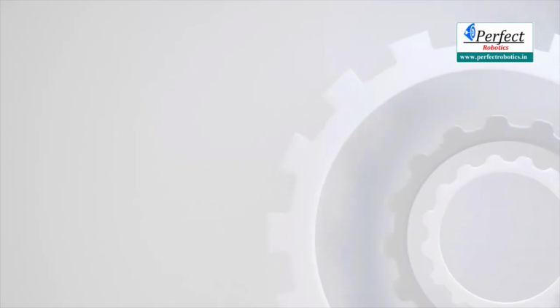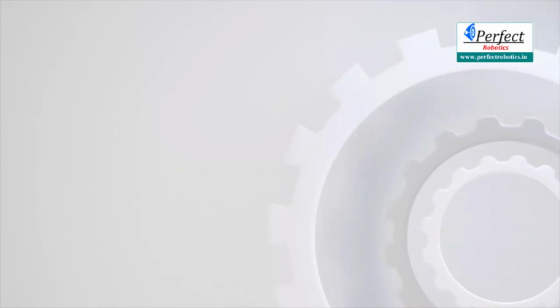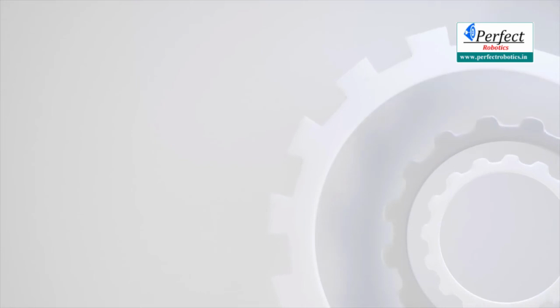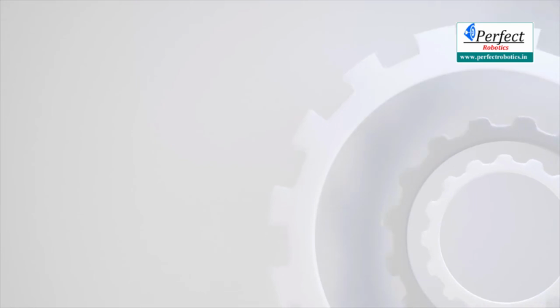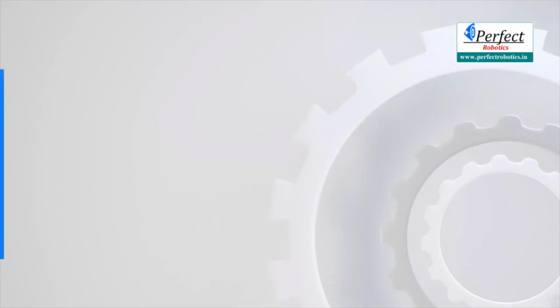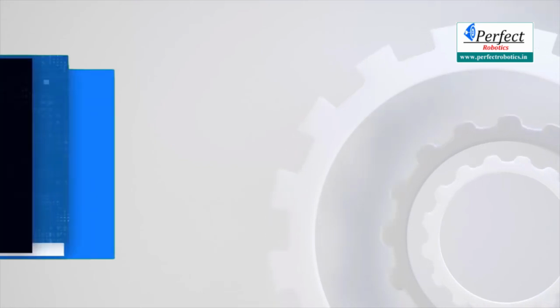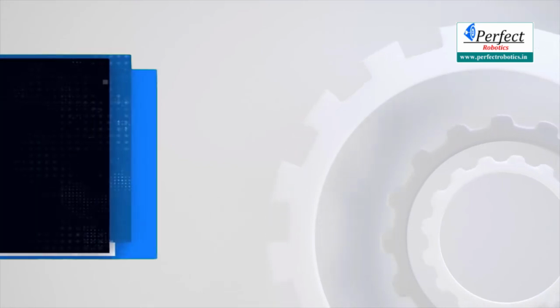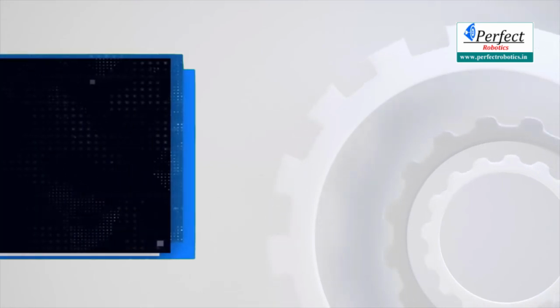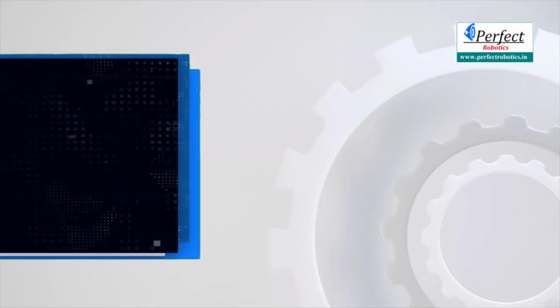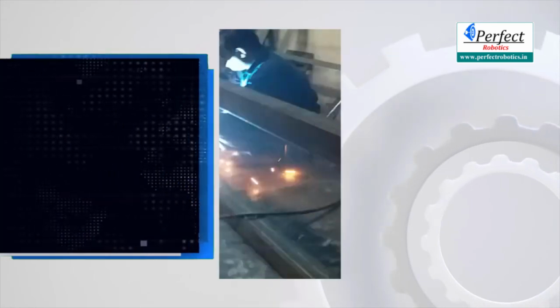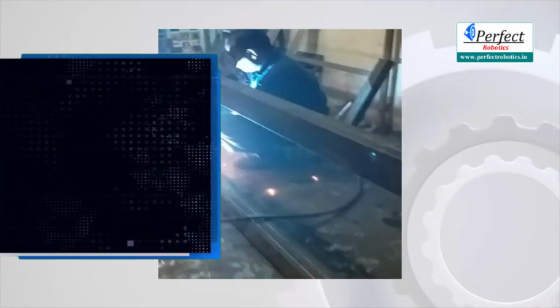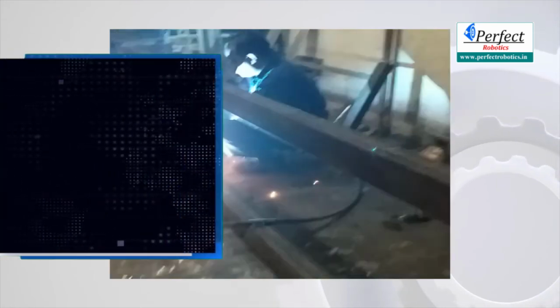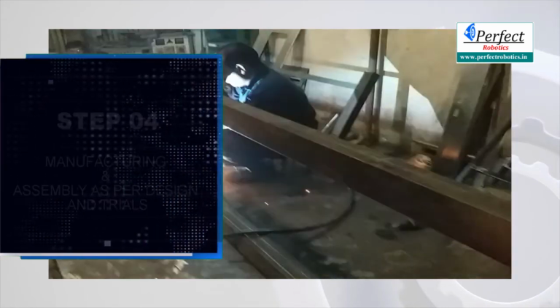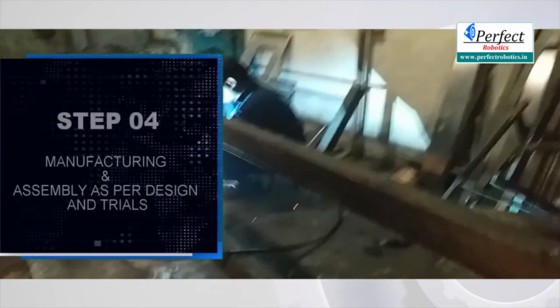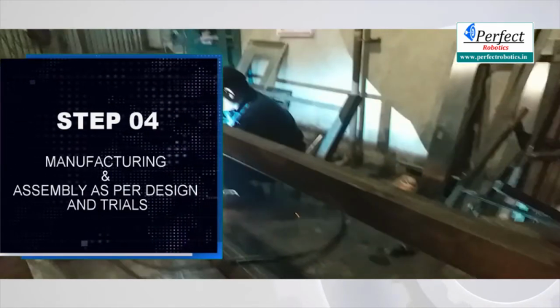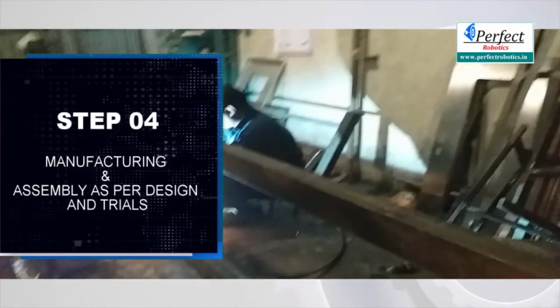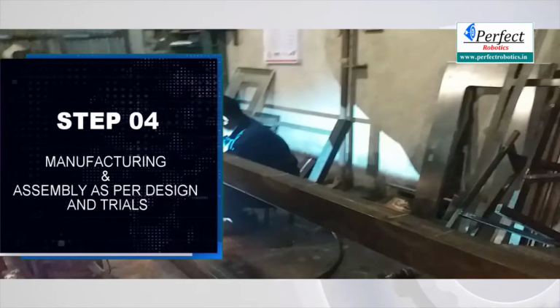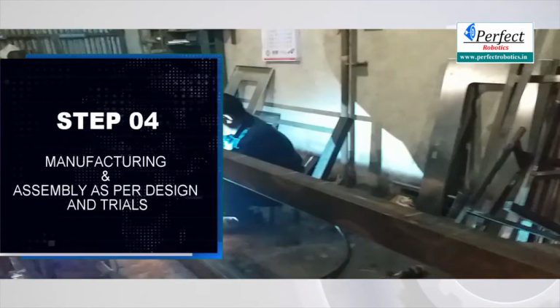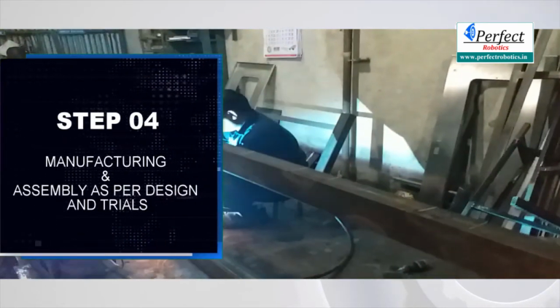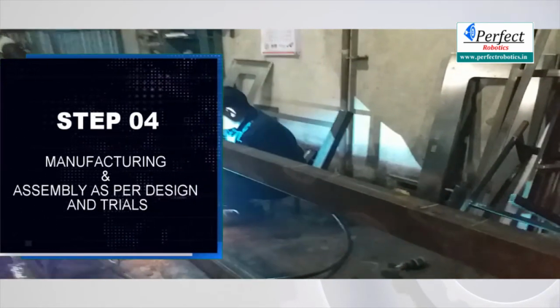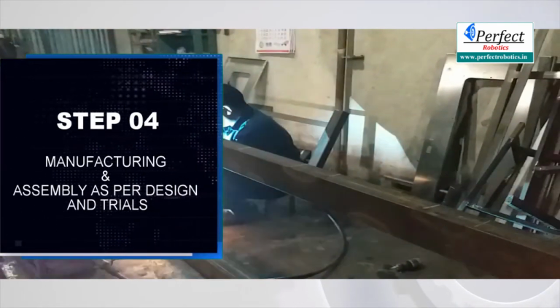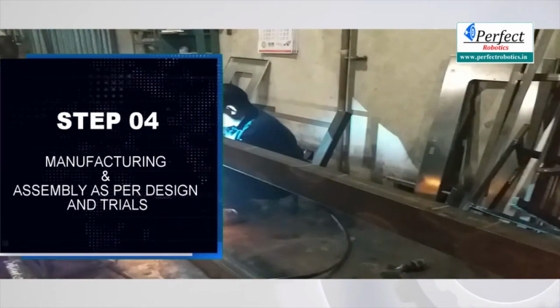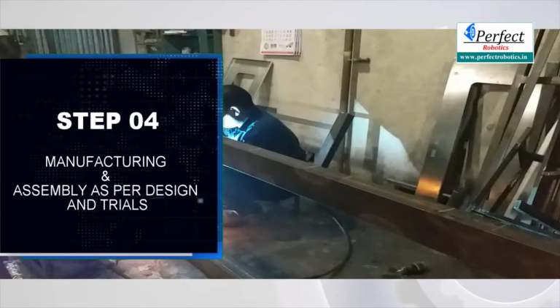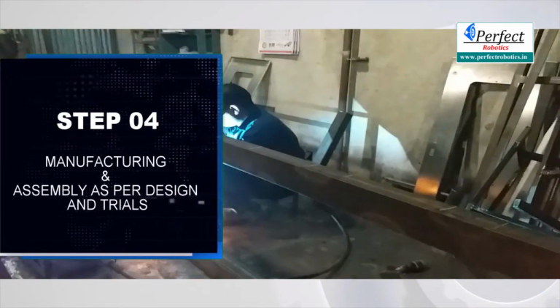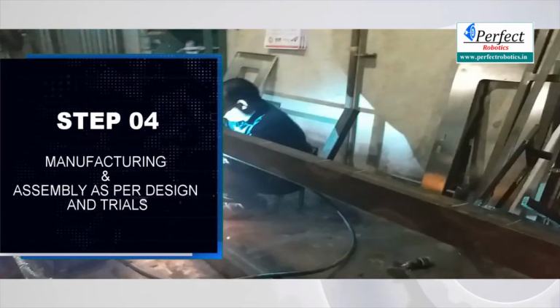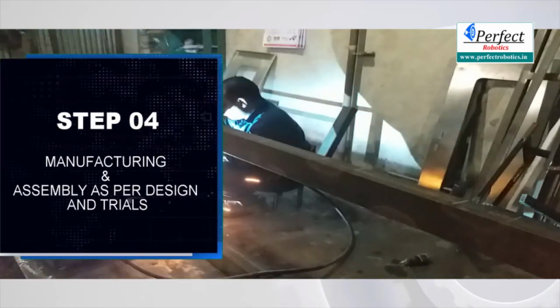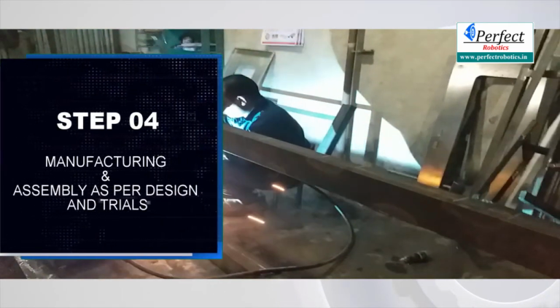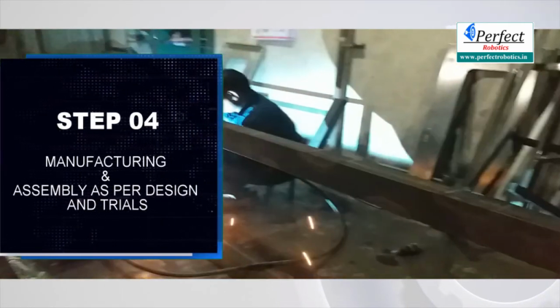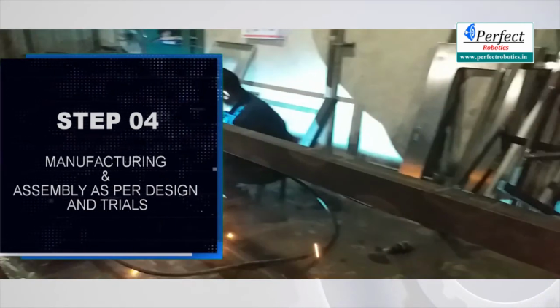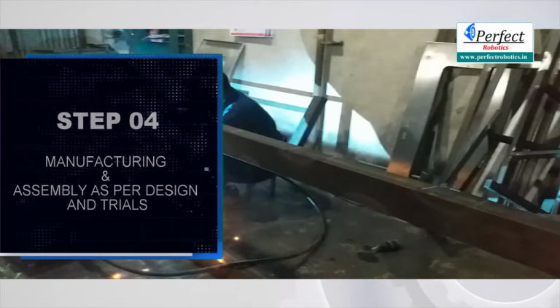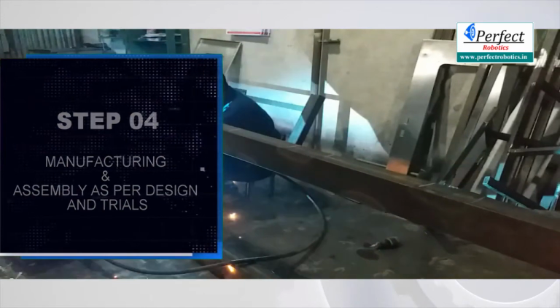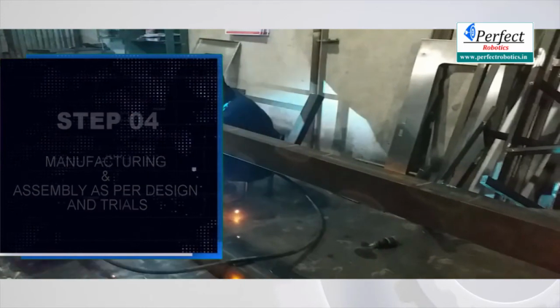Step 4: Manufacturing and assembly as per the design and trials.